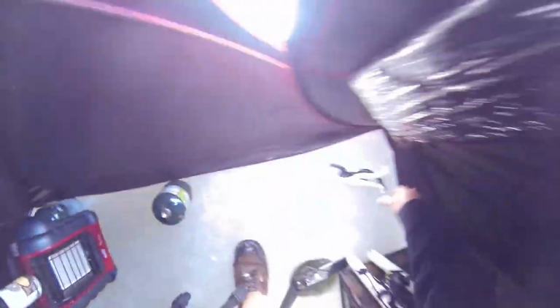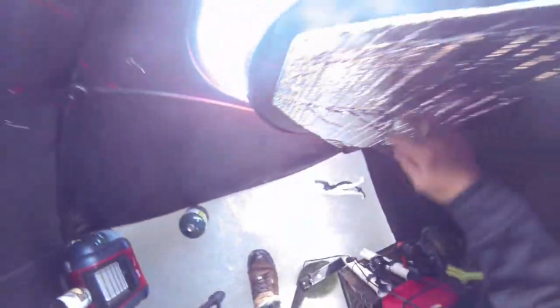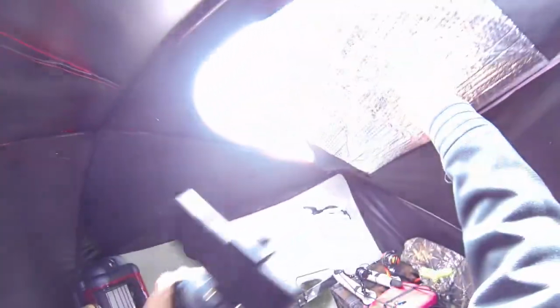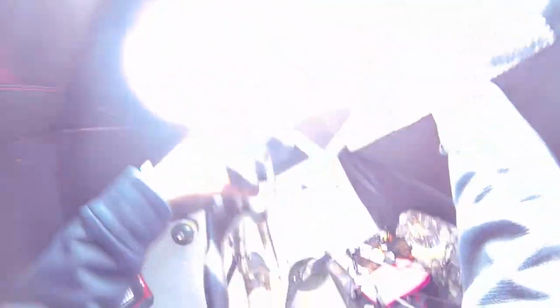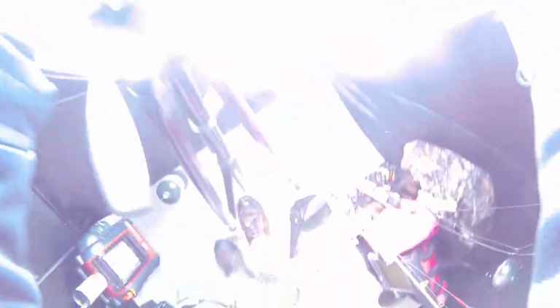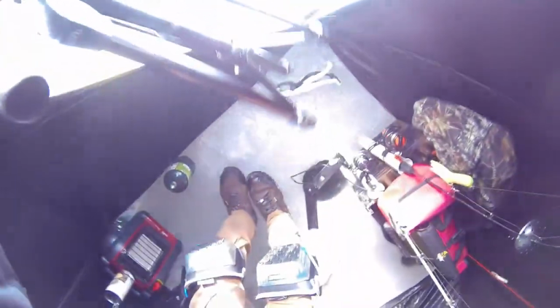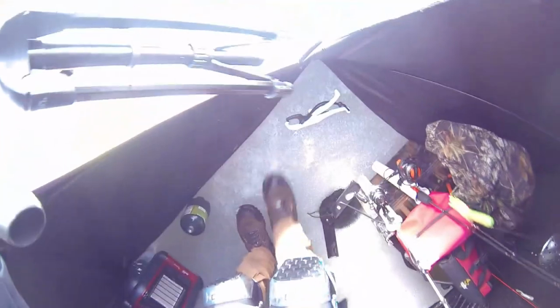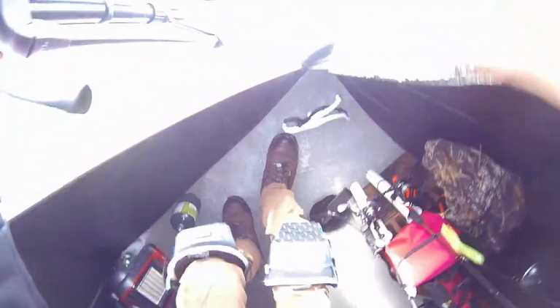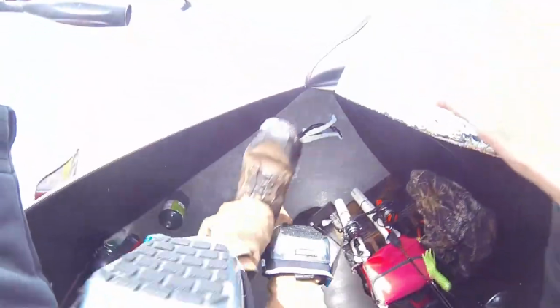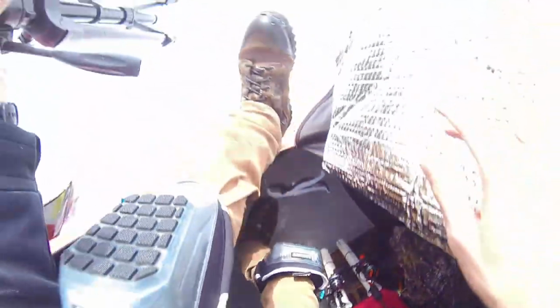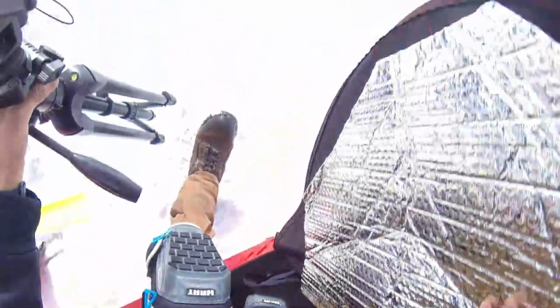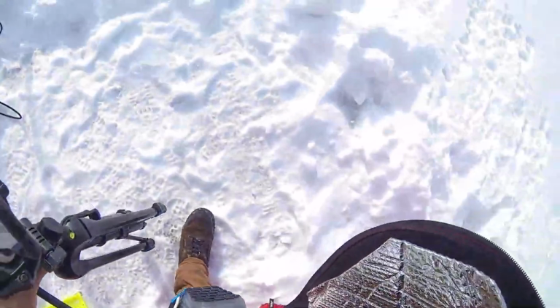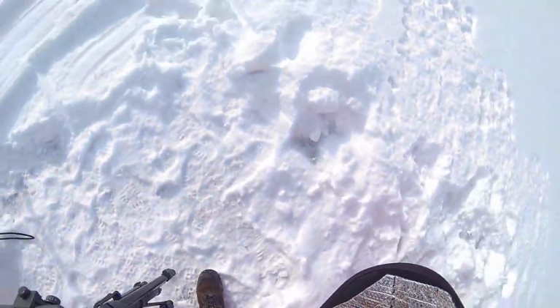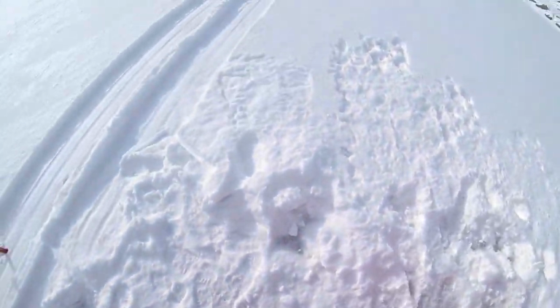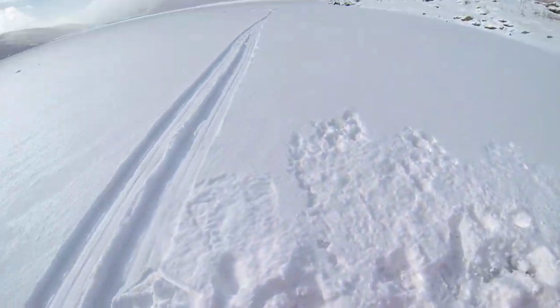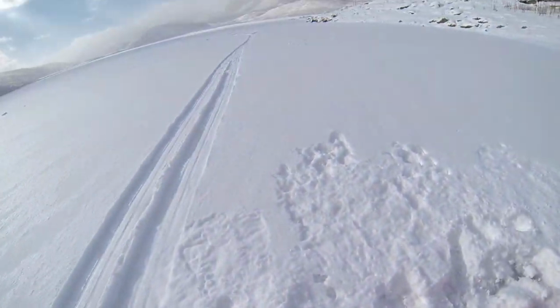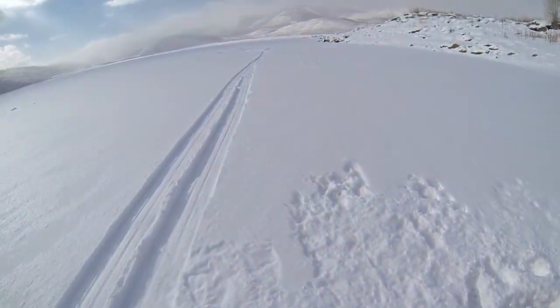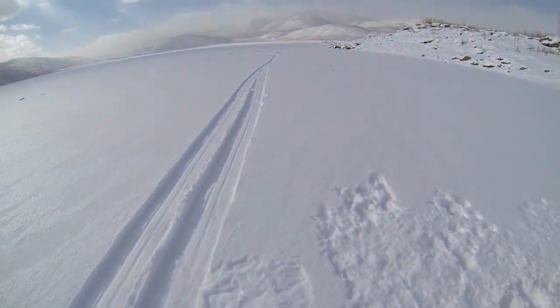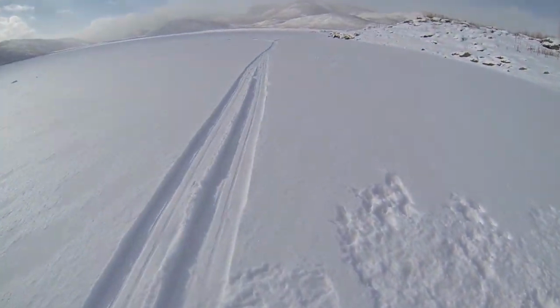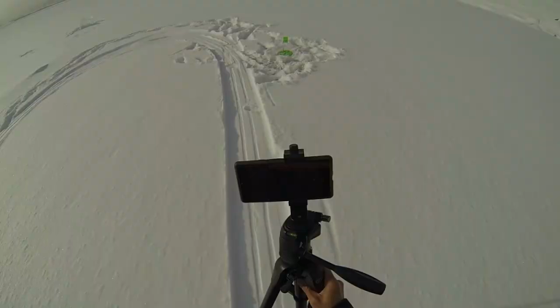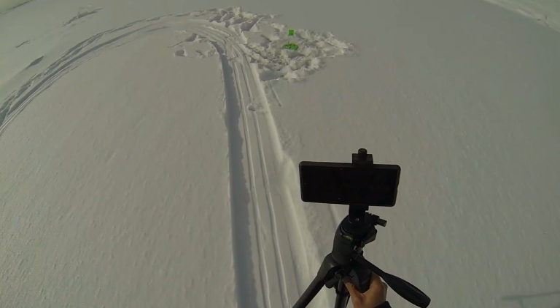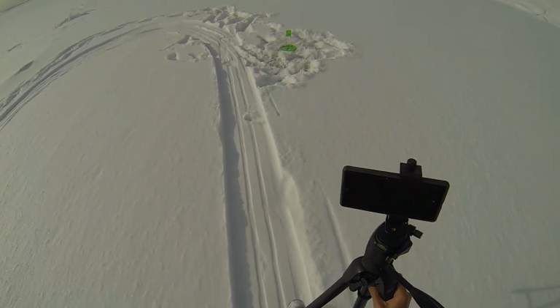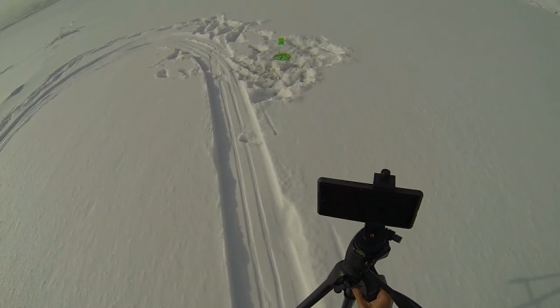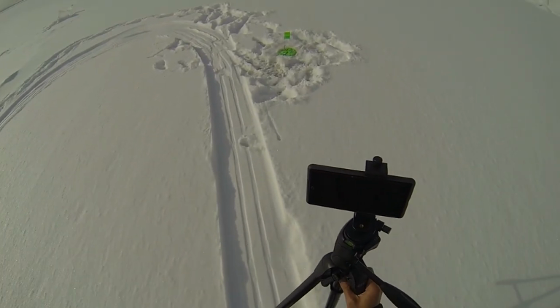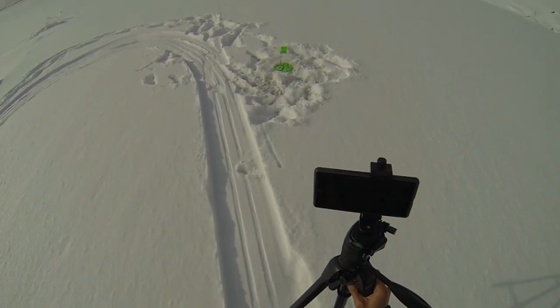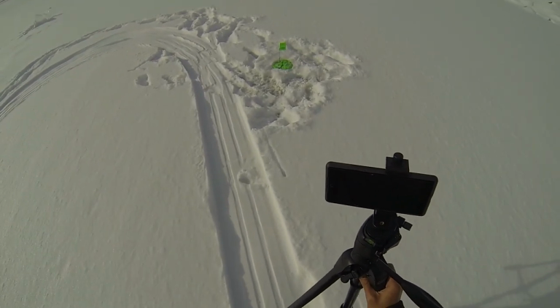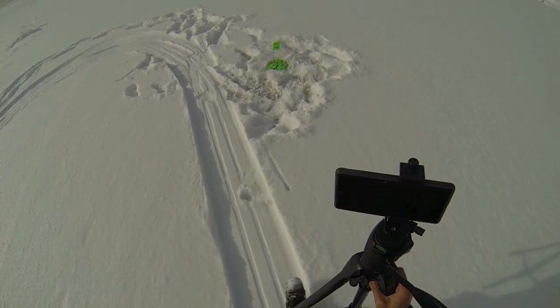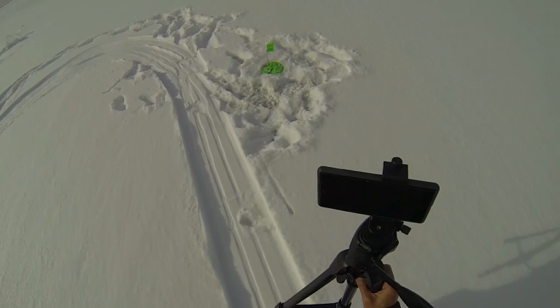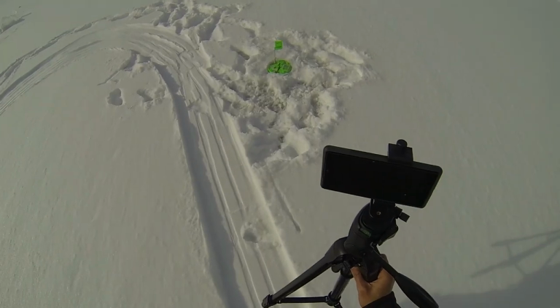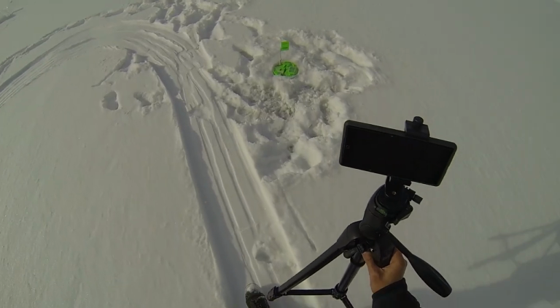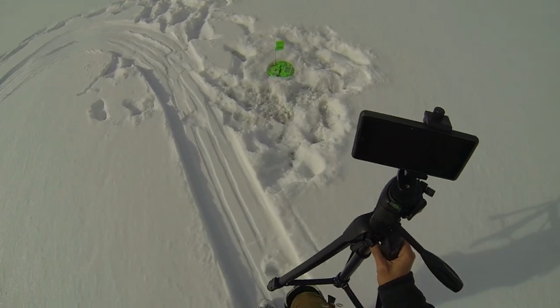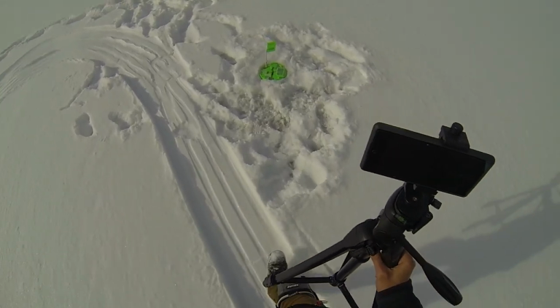All right guys, we got a flag up. Hopefully it wasn't just the wind. It's not spinning. Dang.